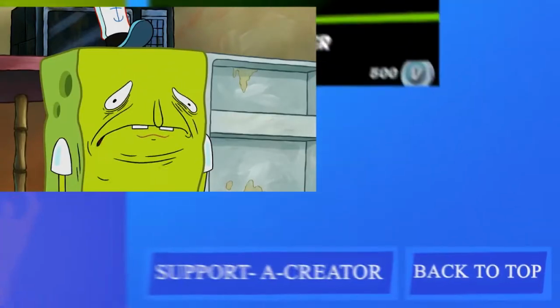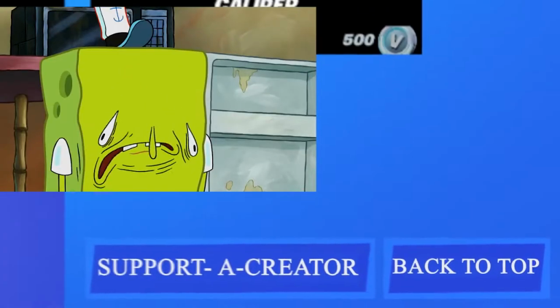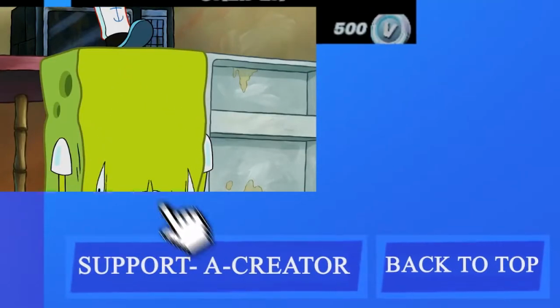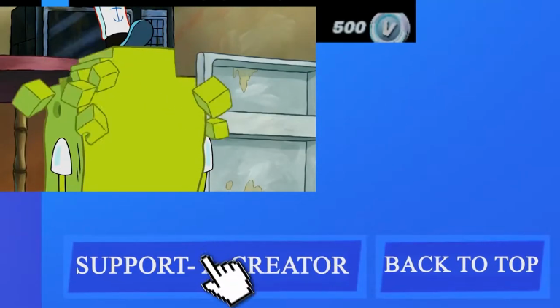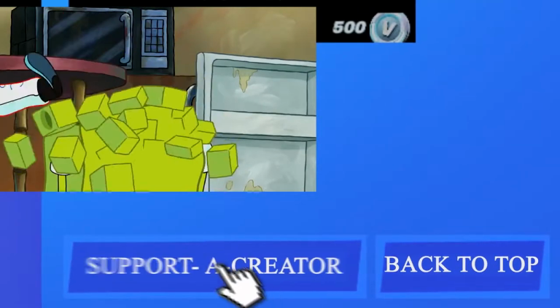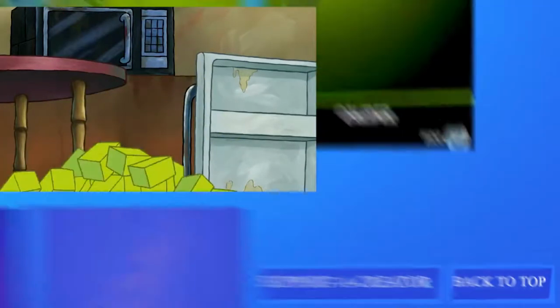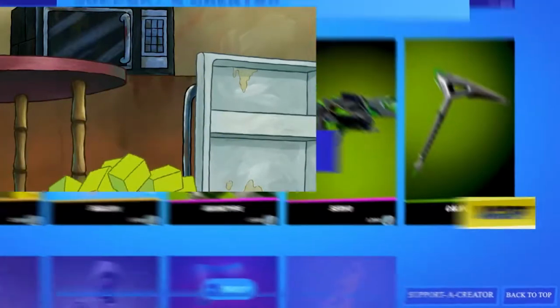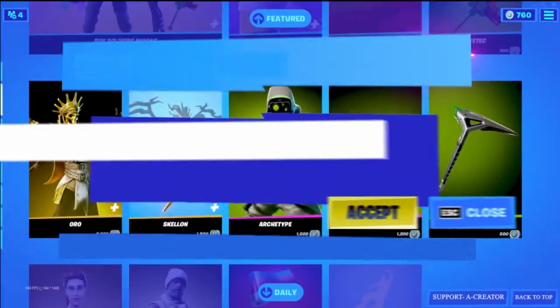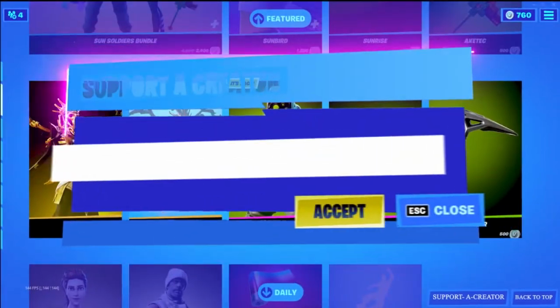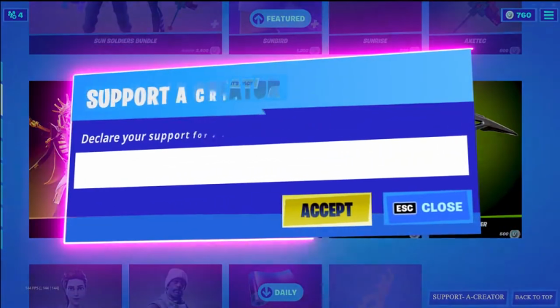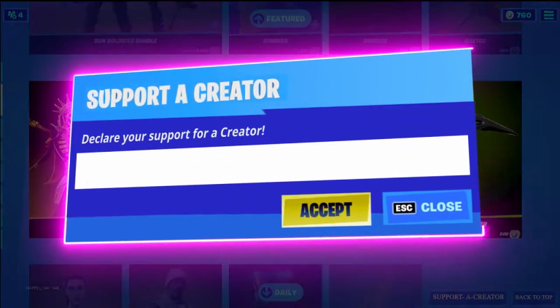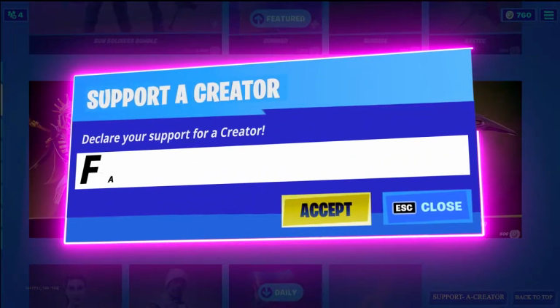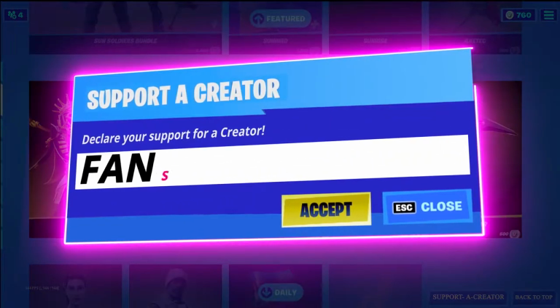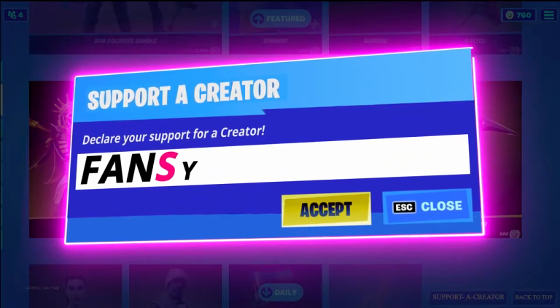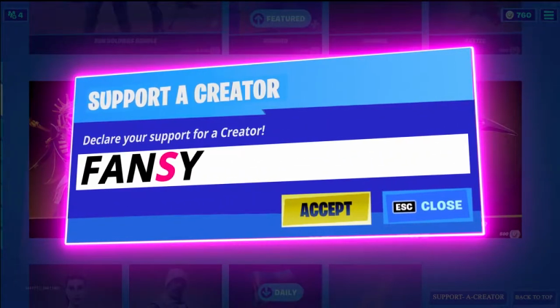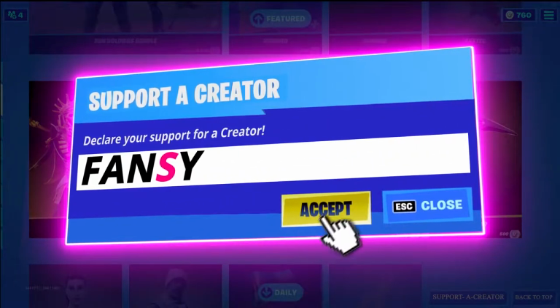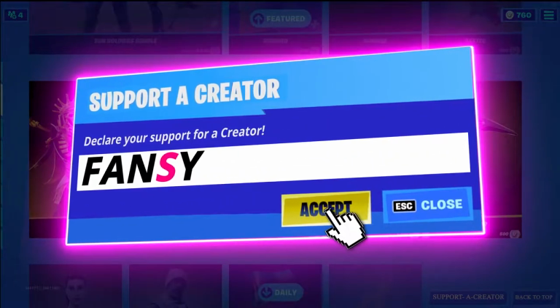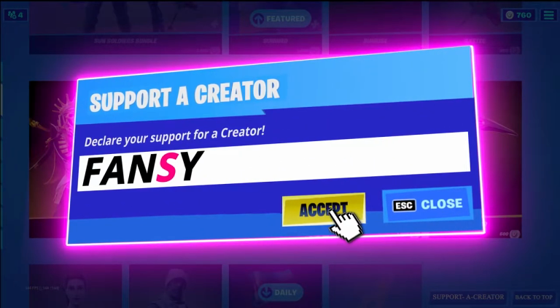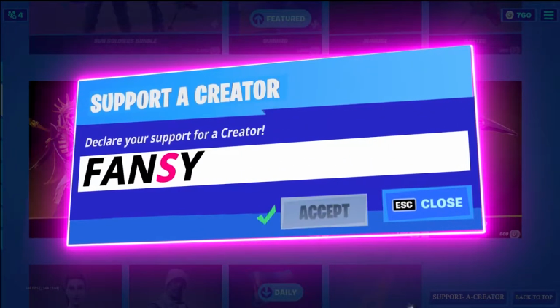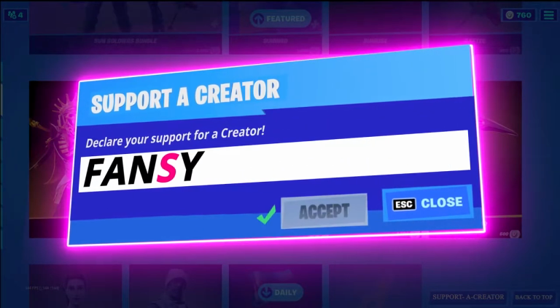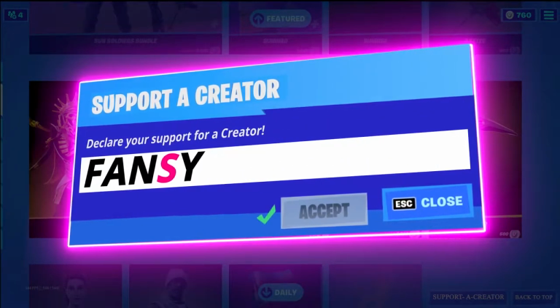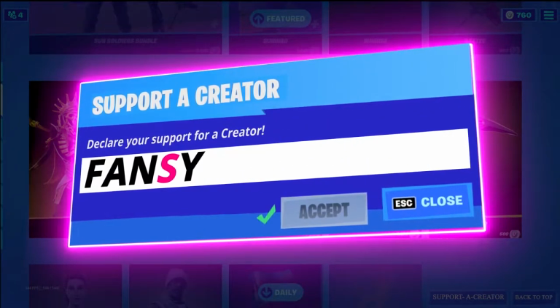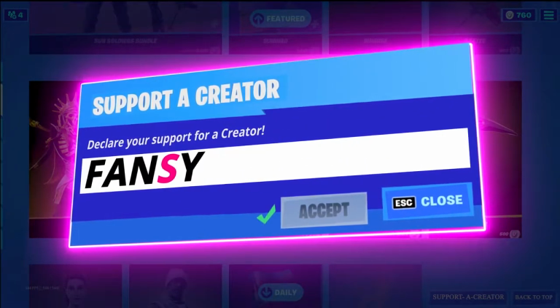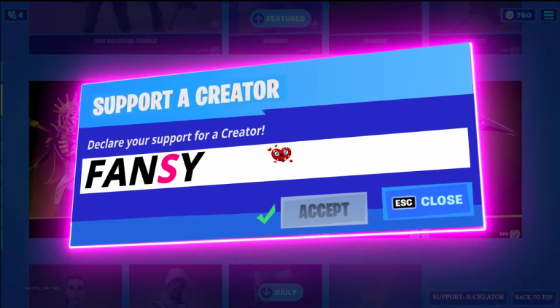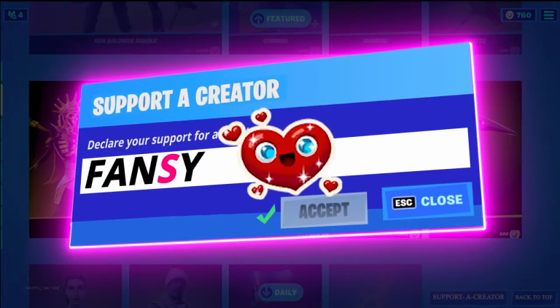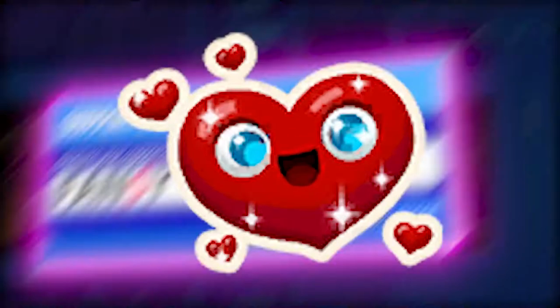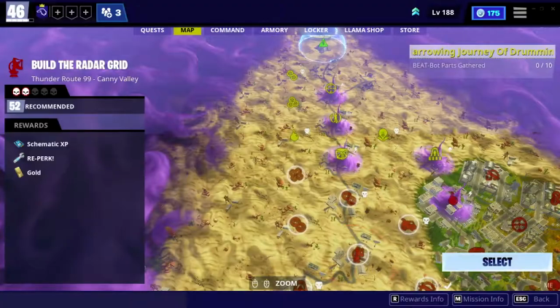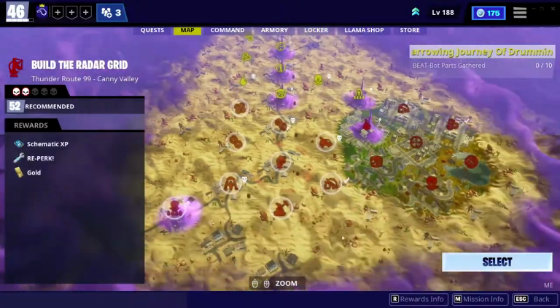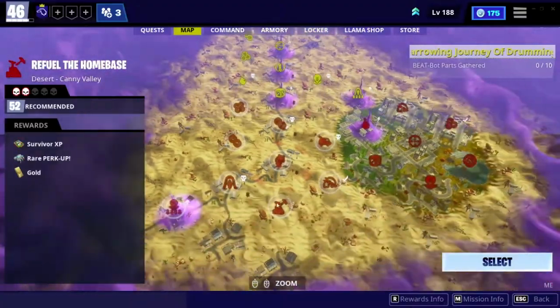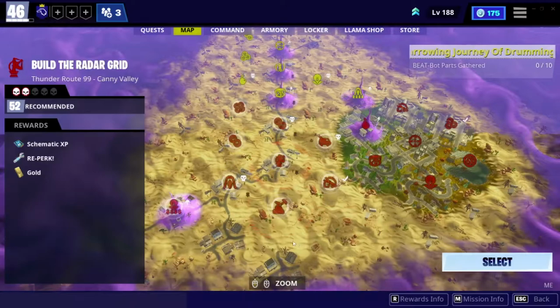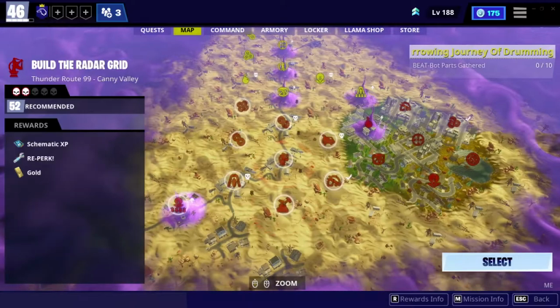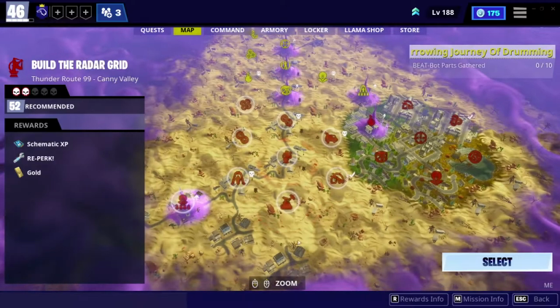Also guys, I'm kind of broke and my girlfriend is dying. If you want to help me, use code FANCYLUDE in the Fortnite item shop. Thank you so much.